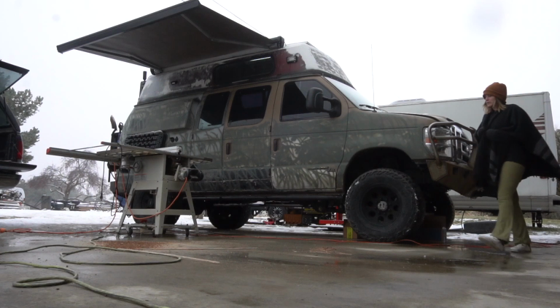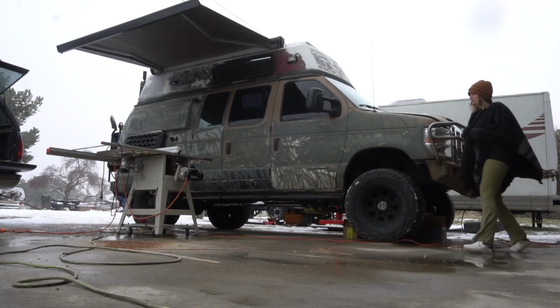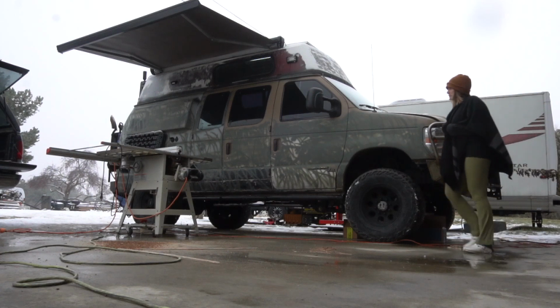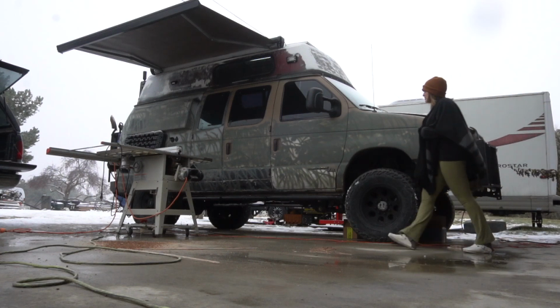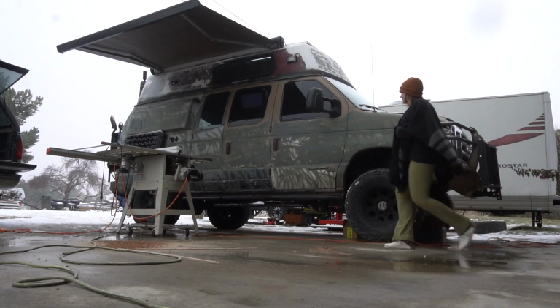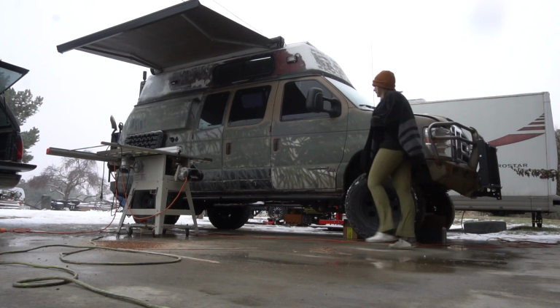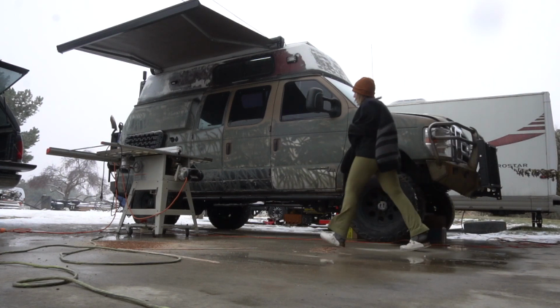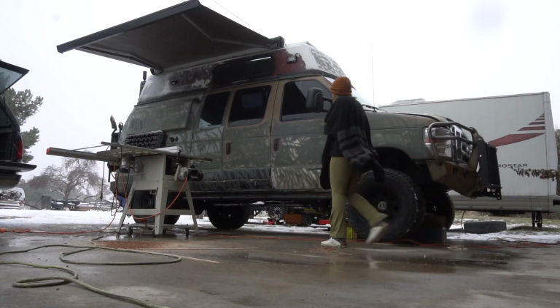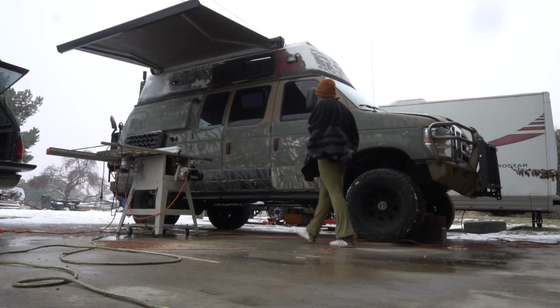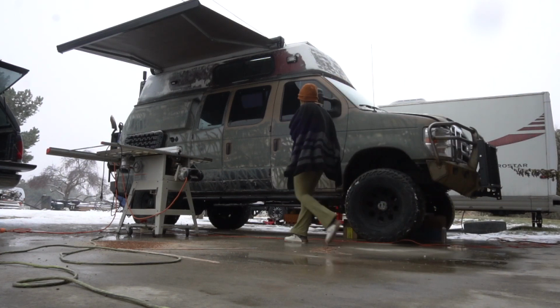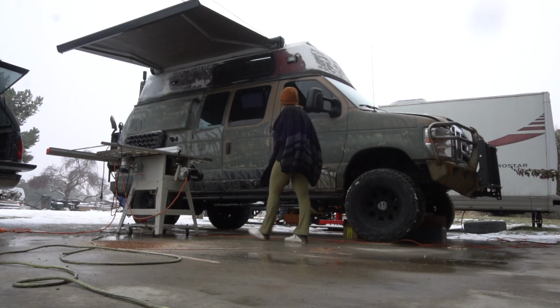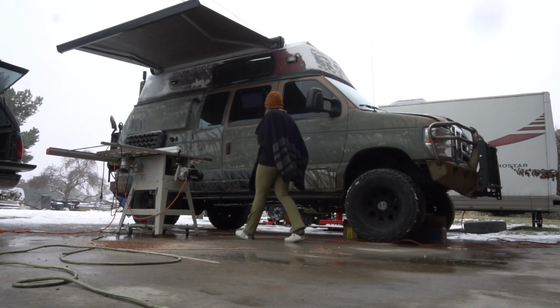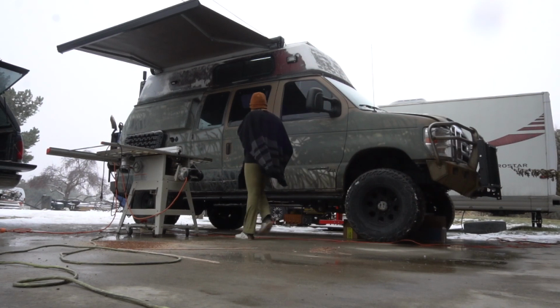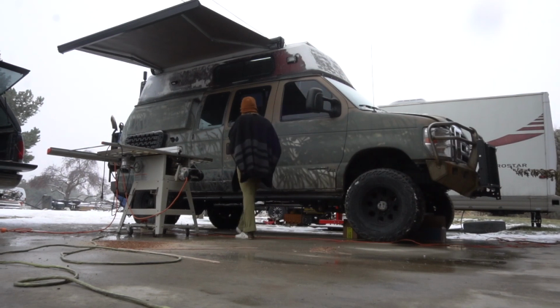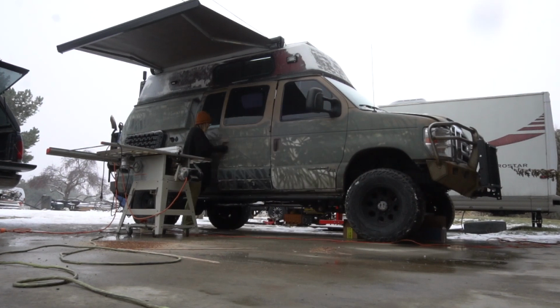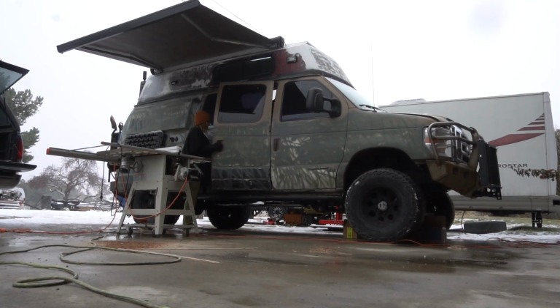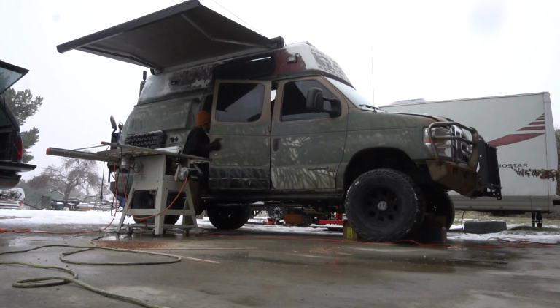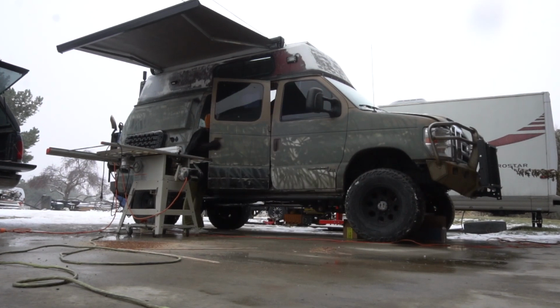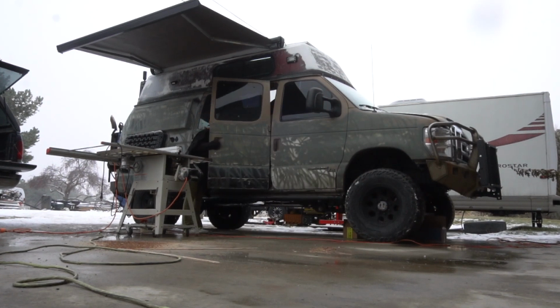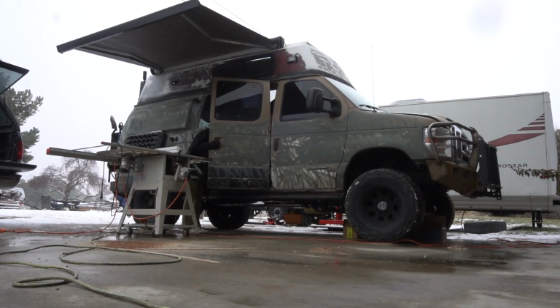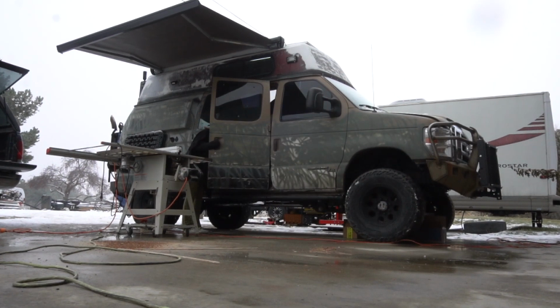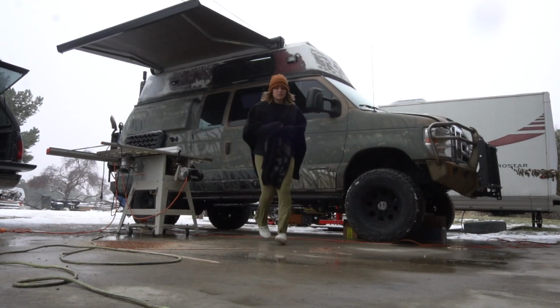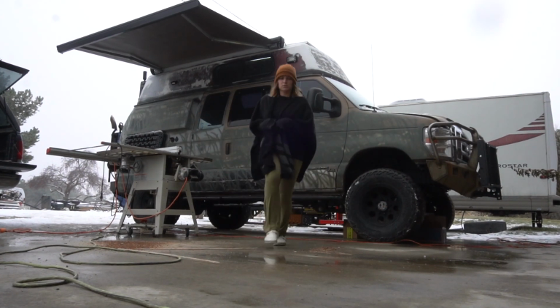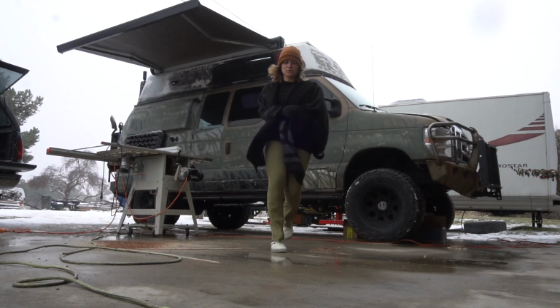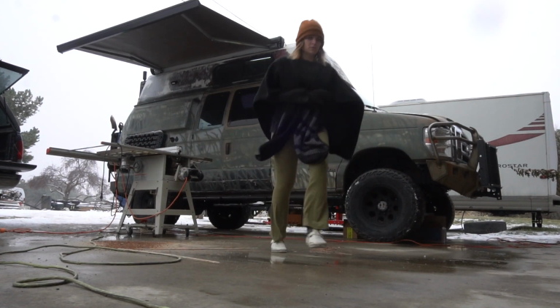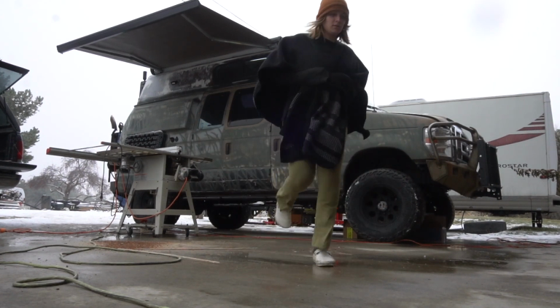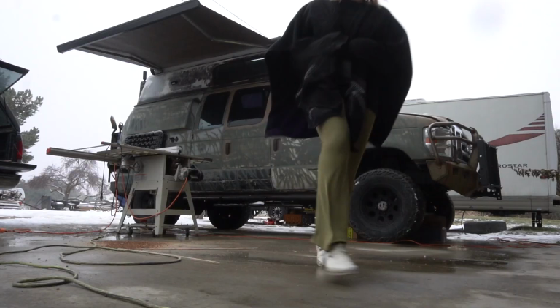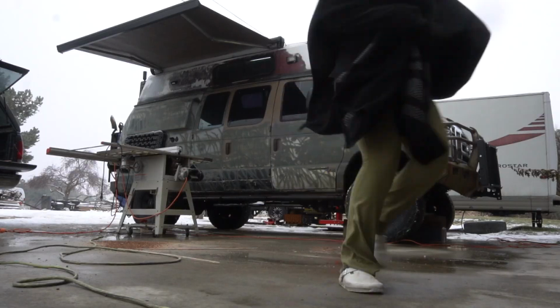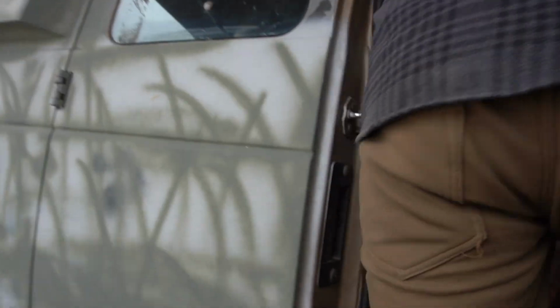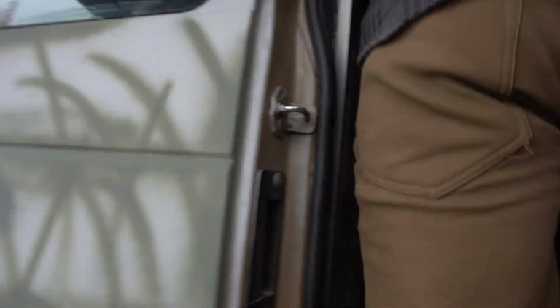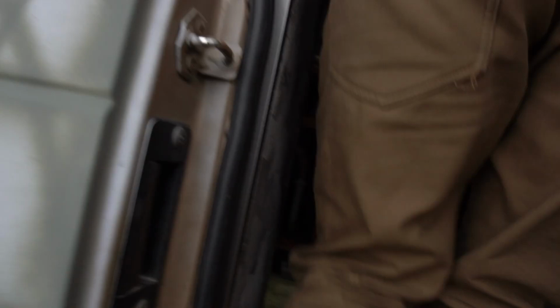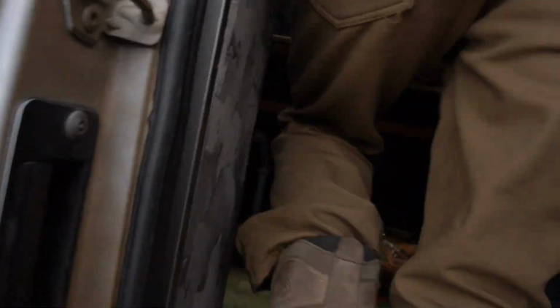We're Allie and Lance and for the past 10 months we've been working on this van to make it a home for us and our two riders.